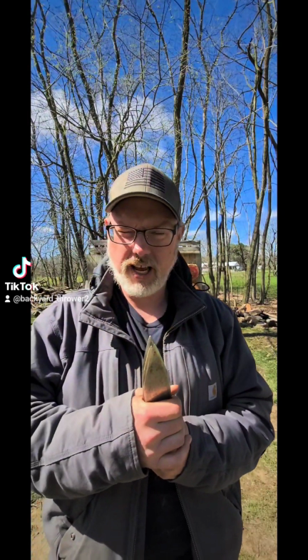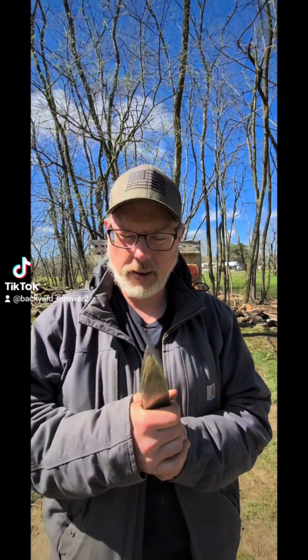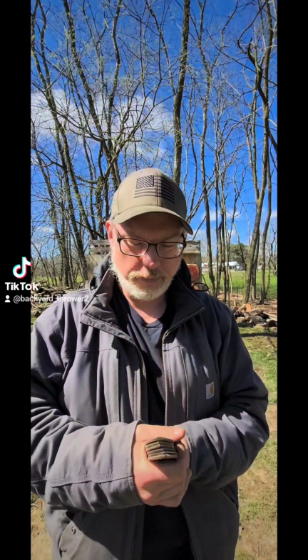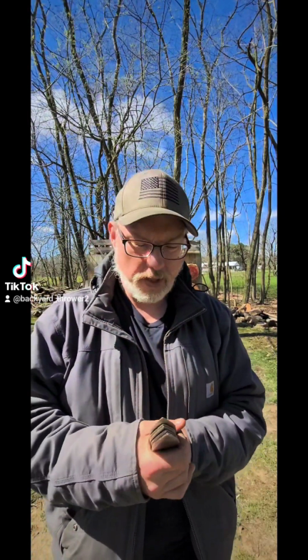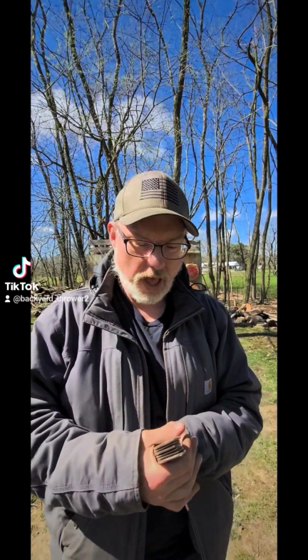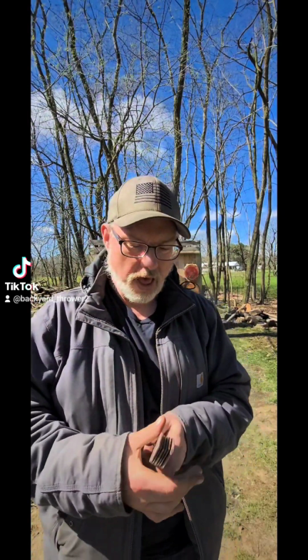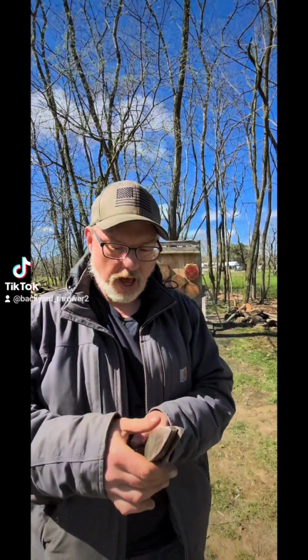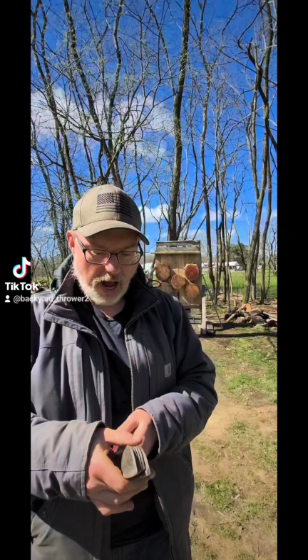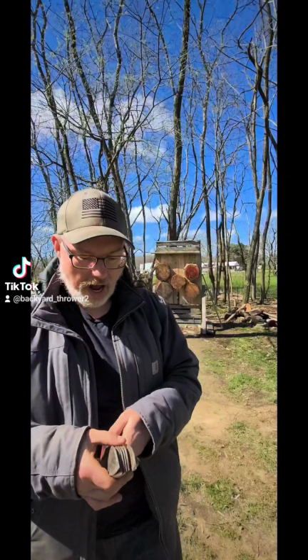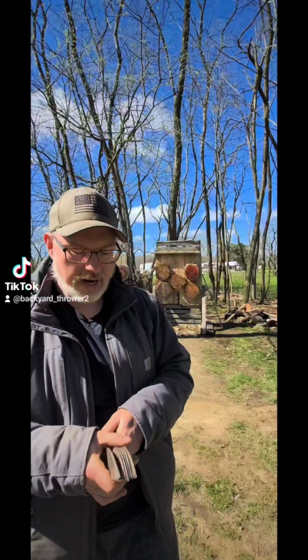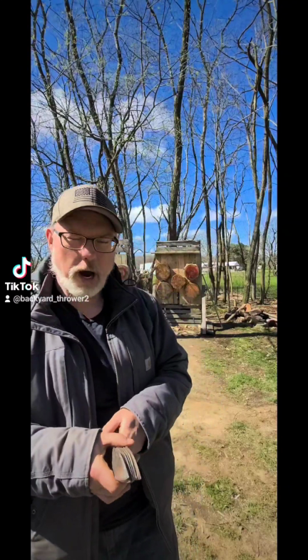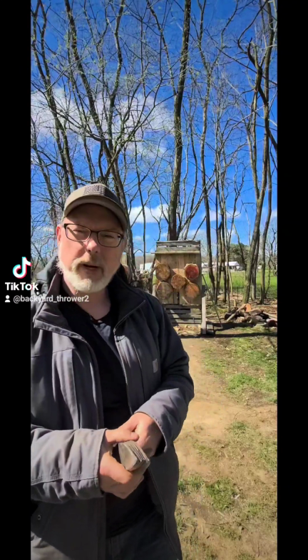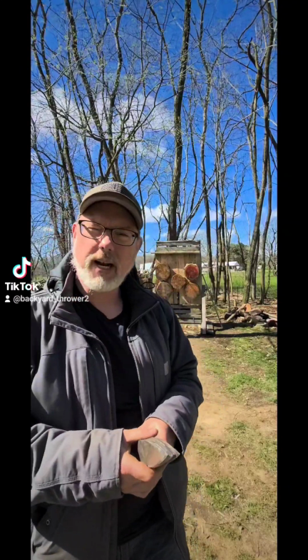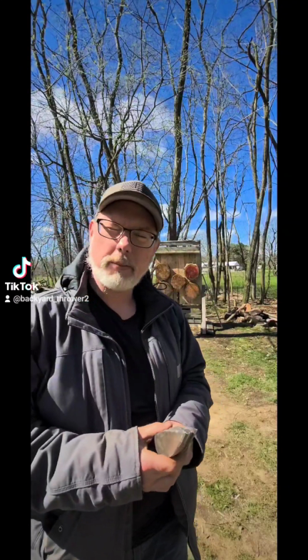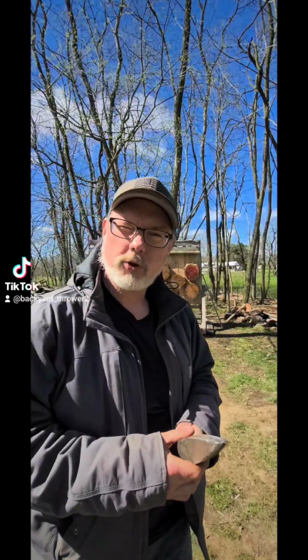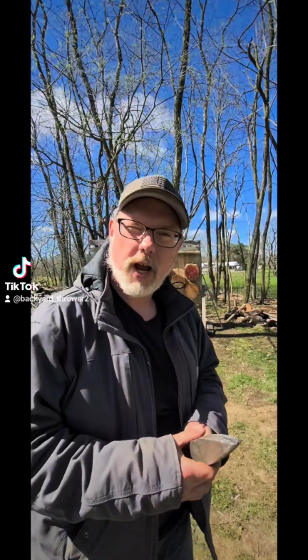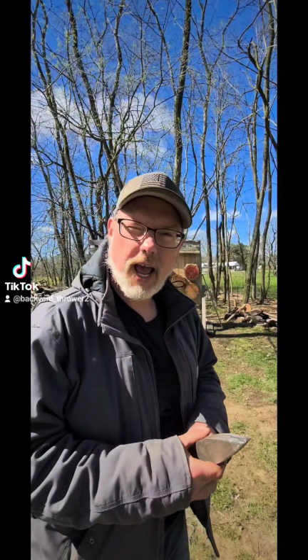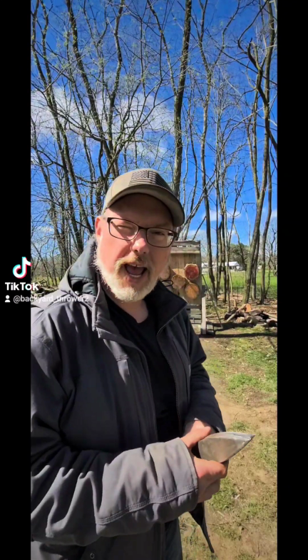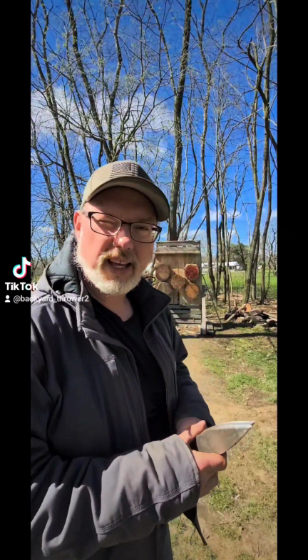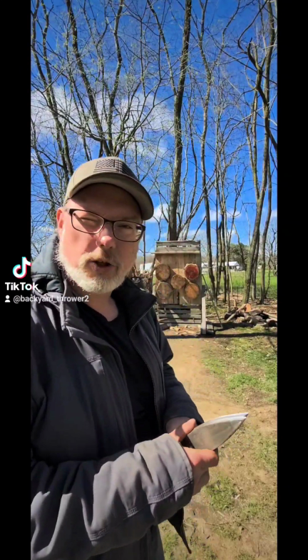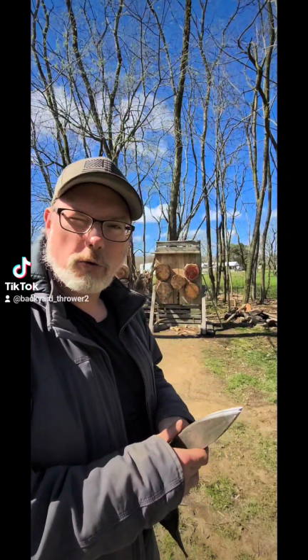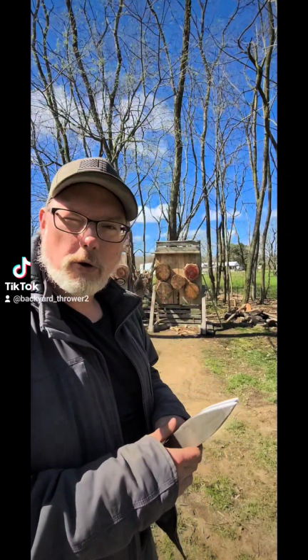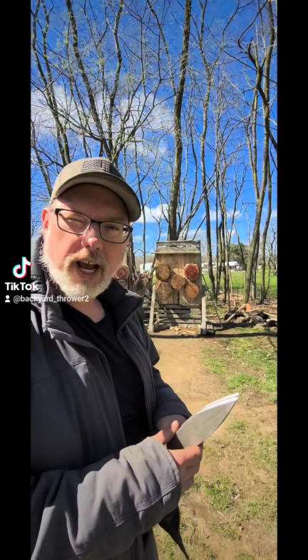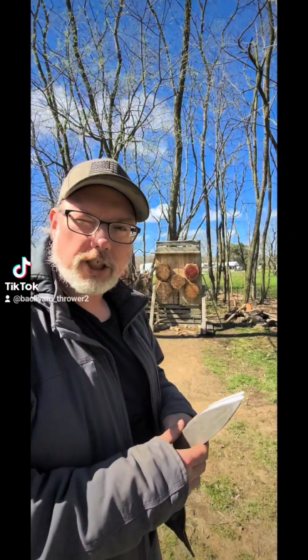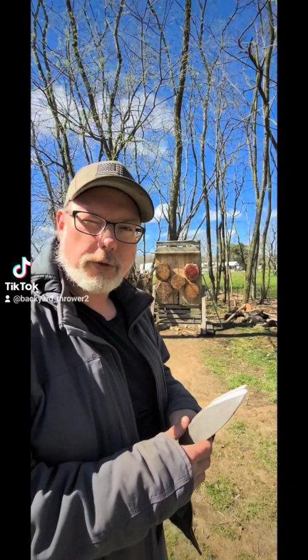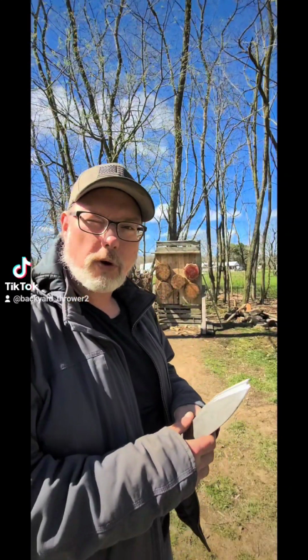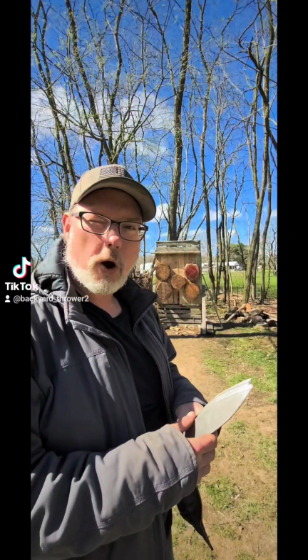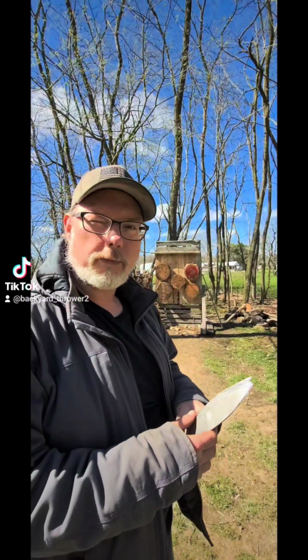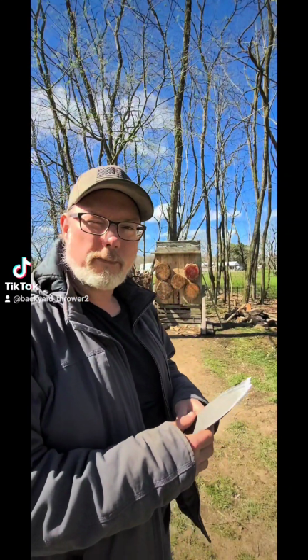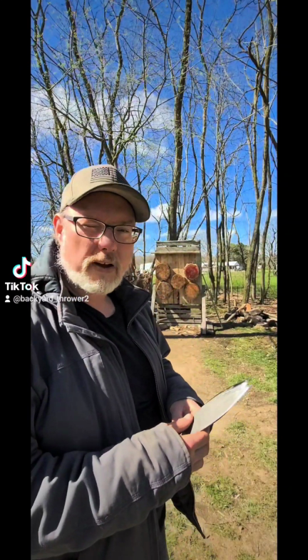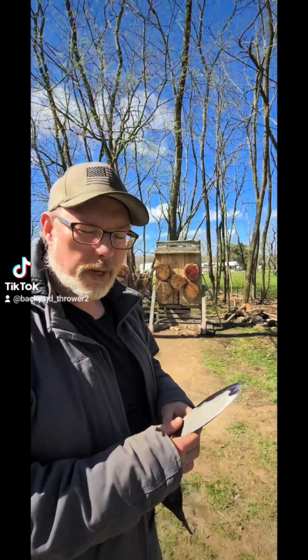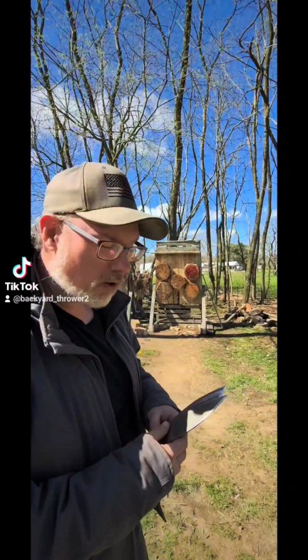Now I'm going to demonstrate a two-rotation throw from five meters.